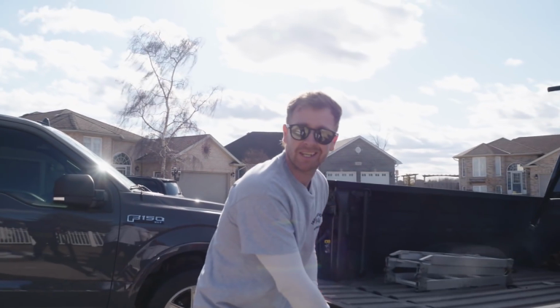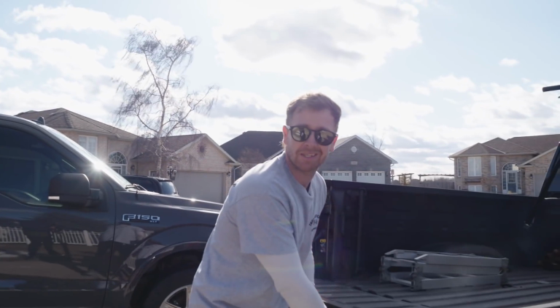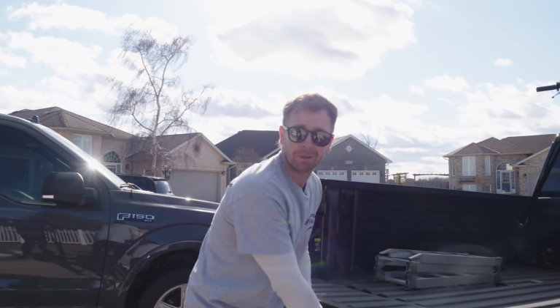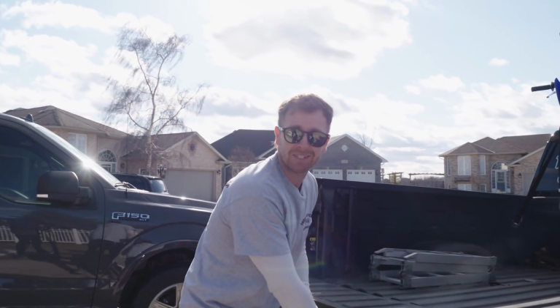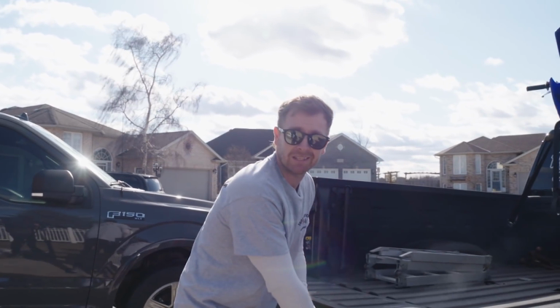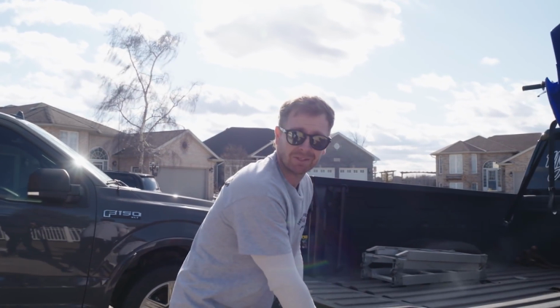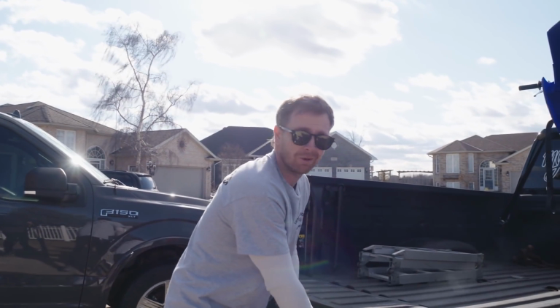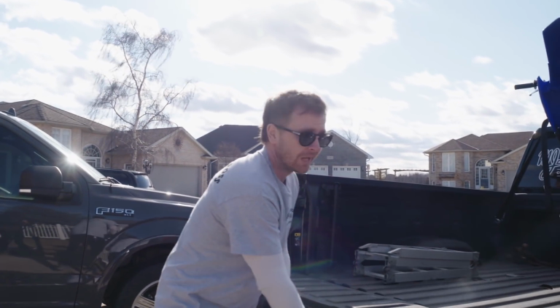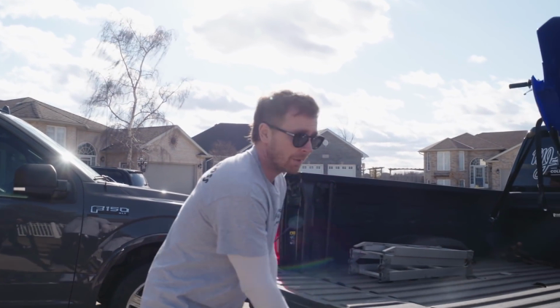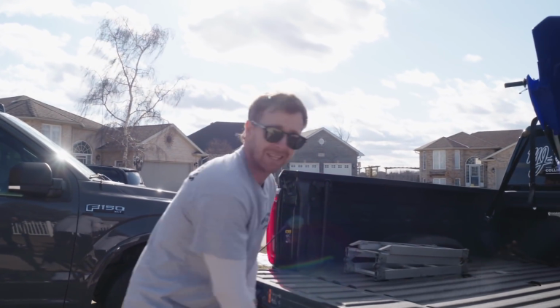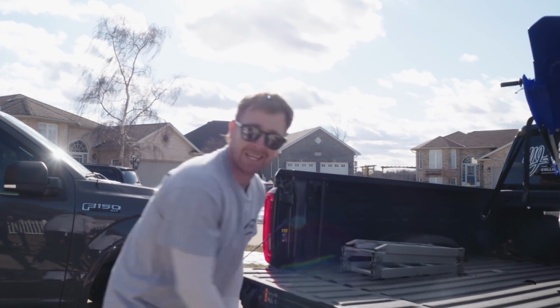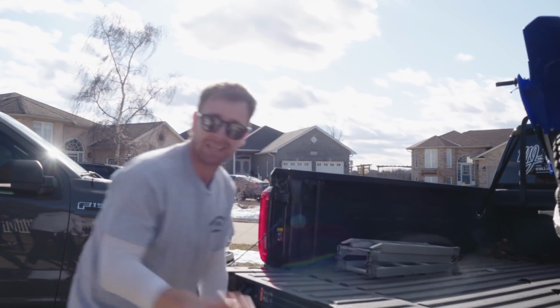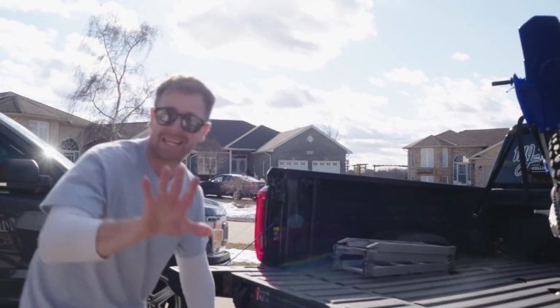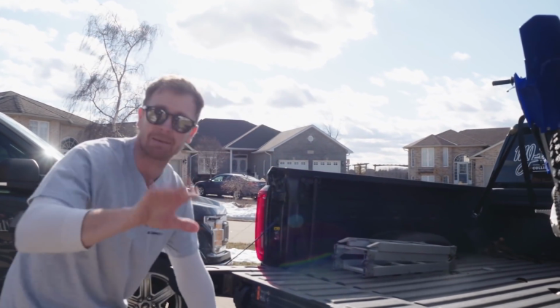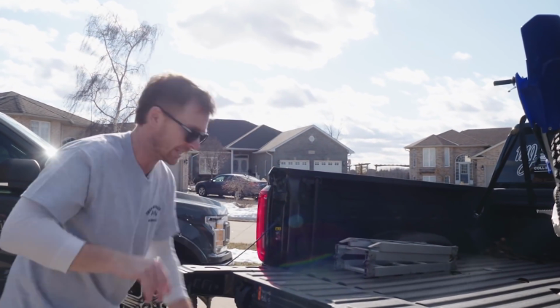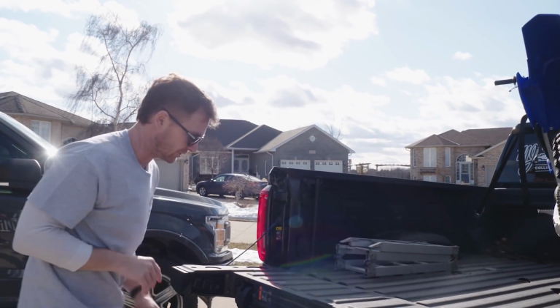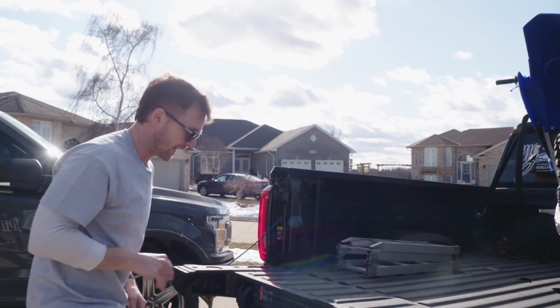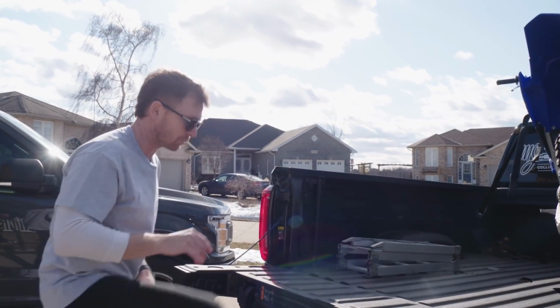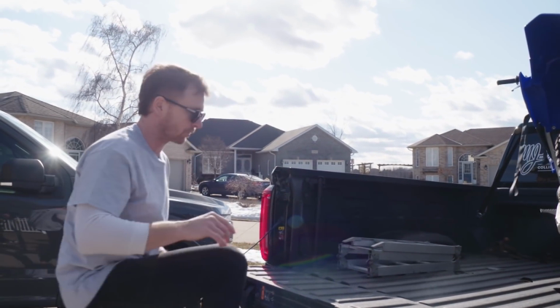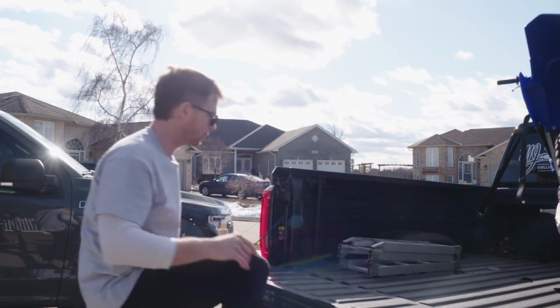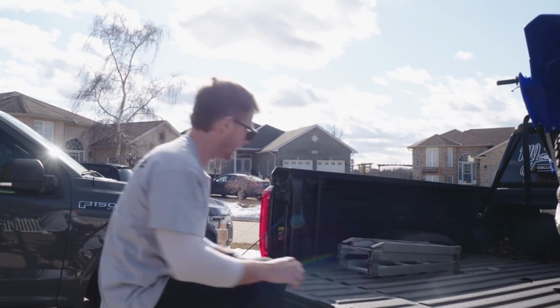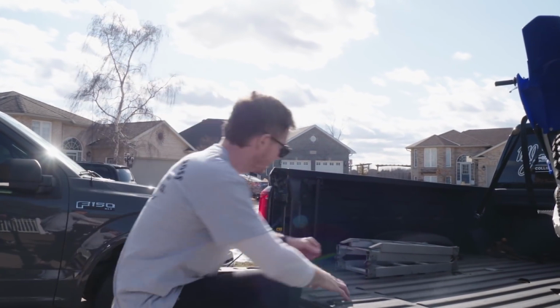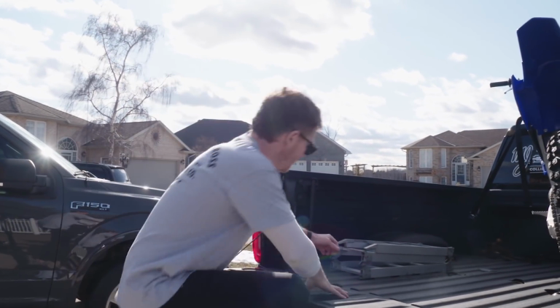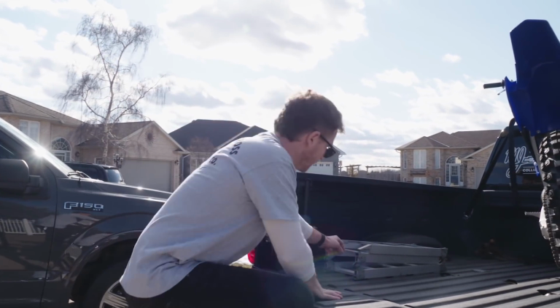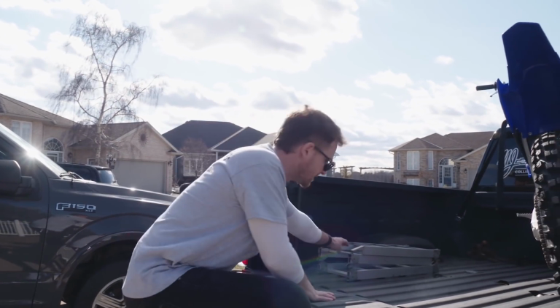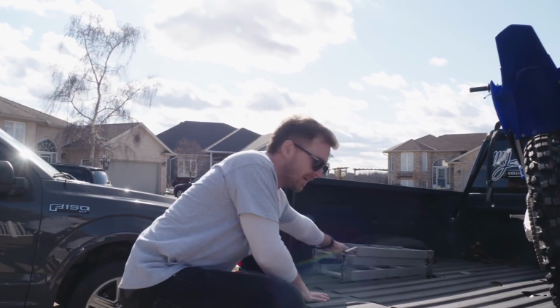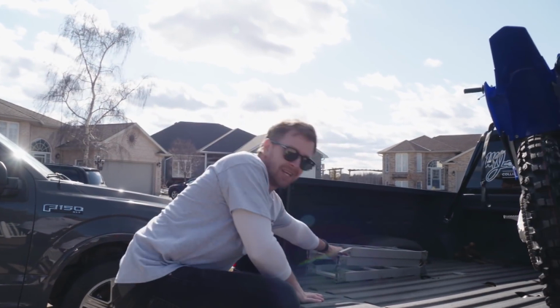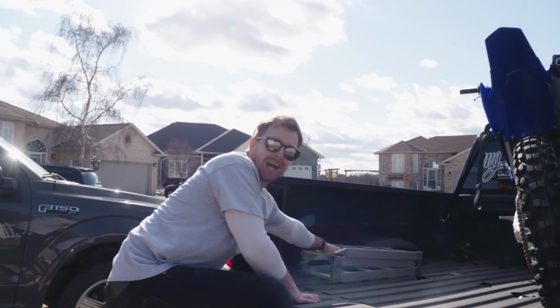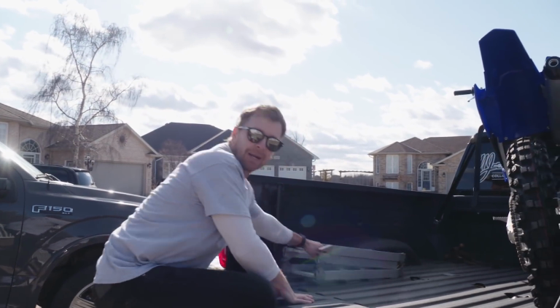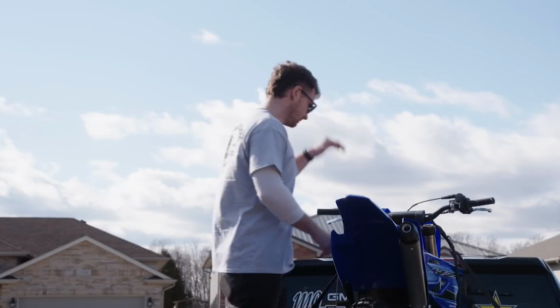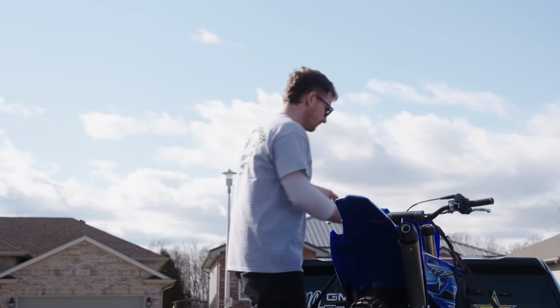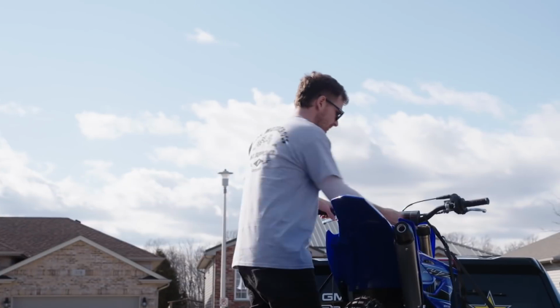He's got something up his sleeve, so I'm going to let him tell you guys what we're doing here, and I'm going to bring it to him.